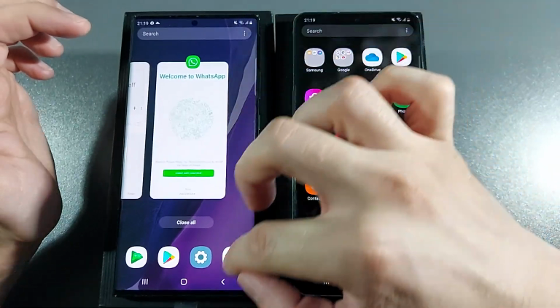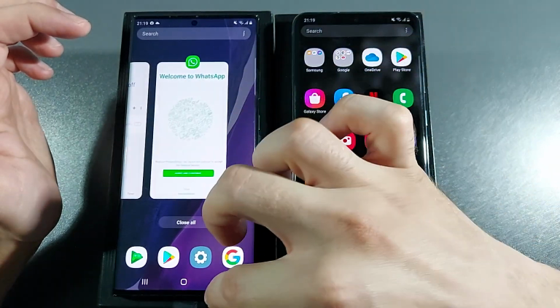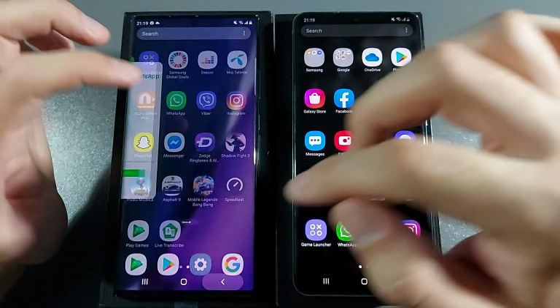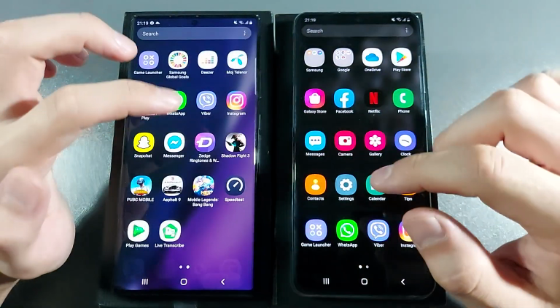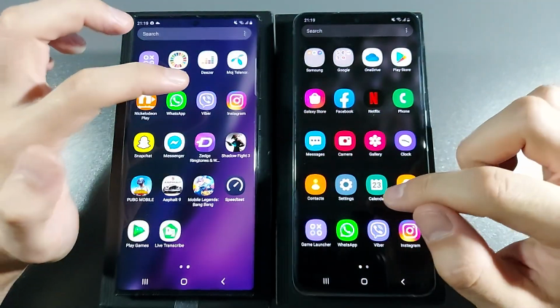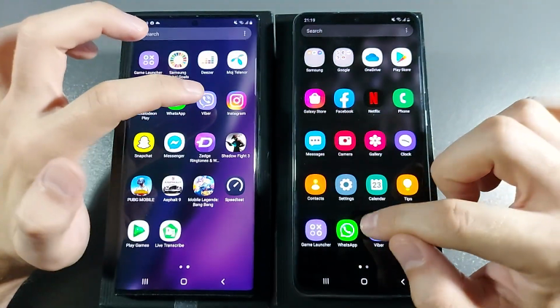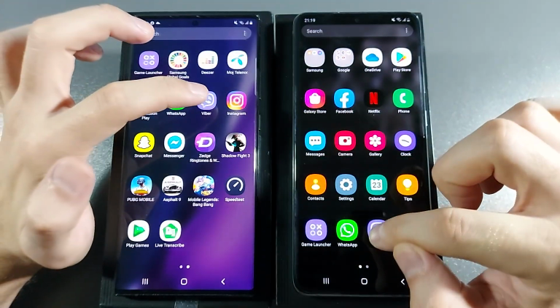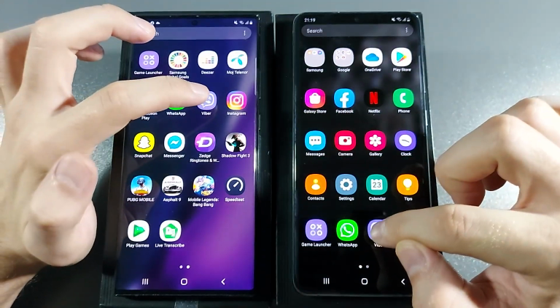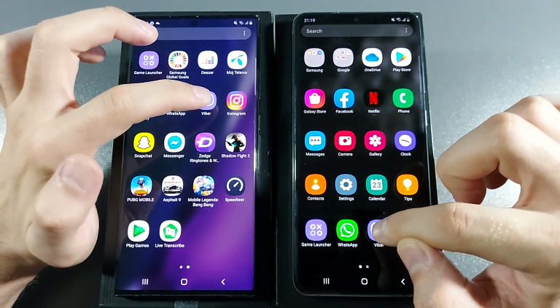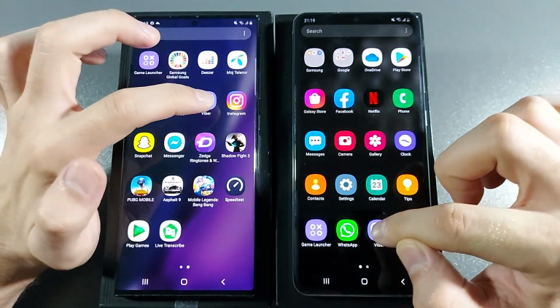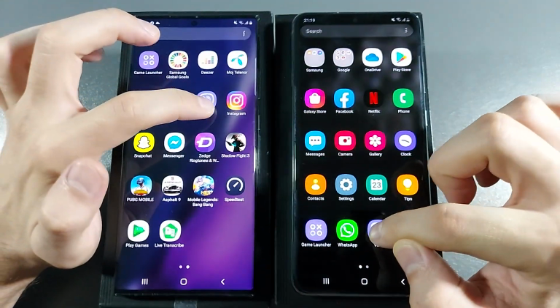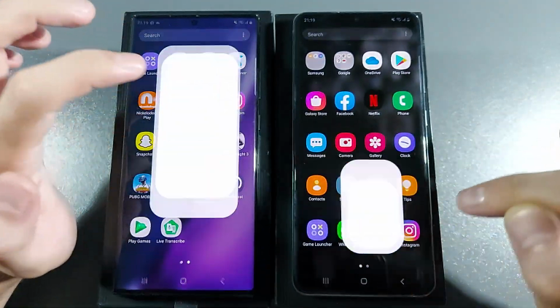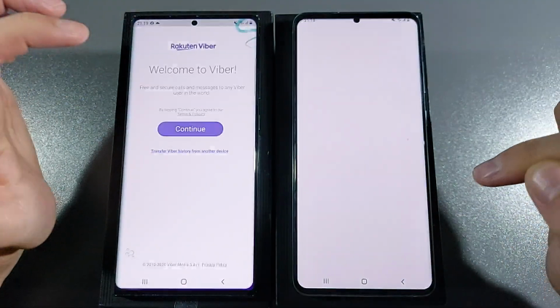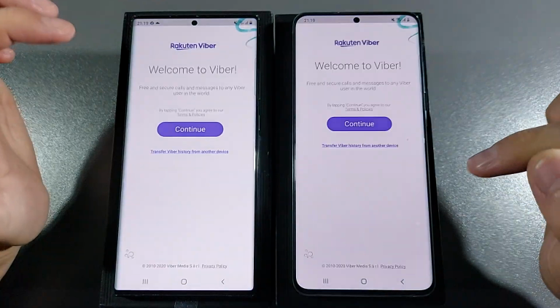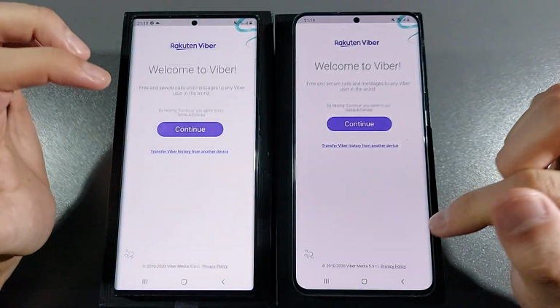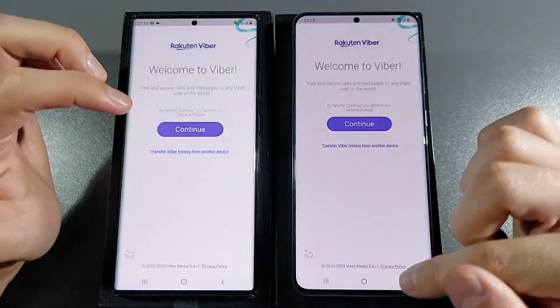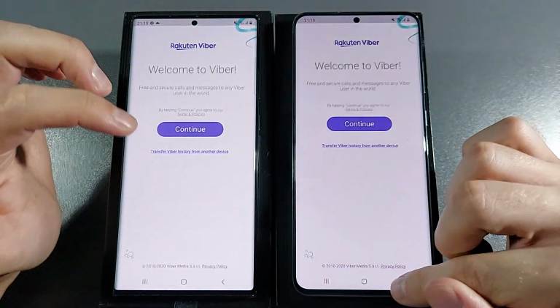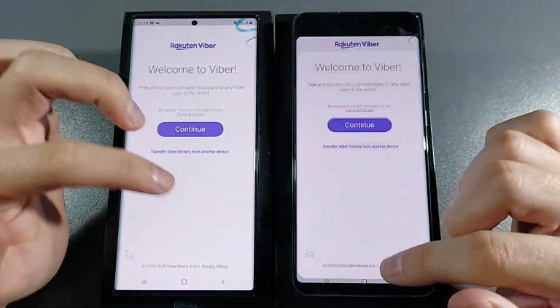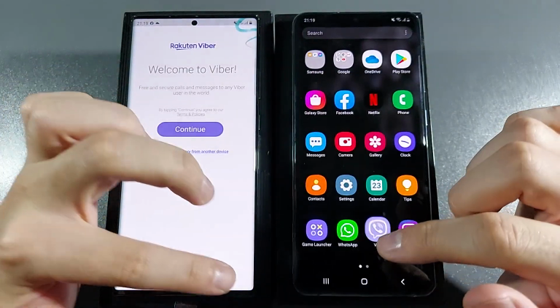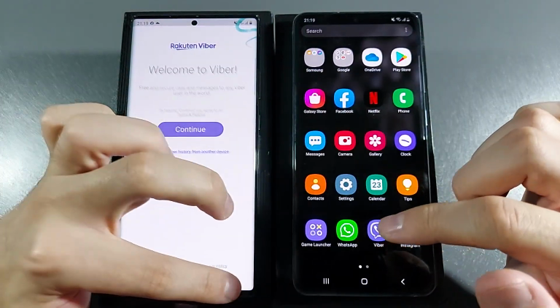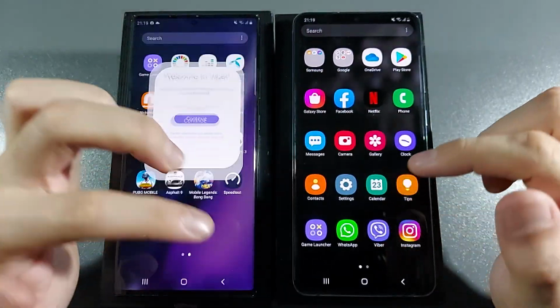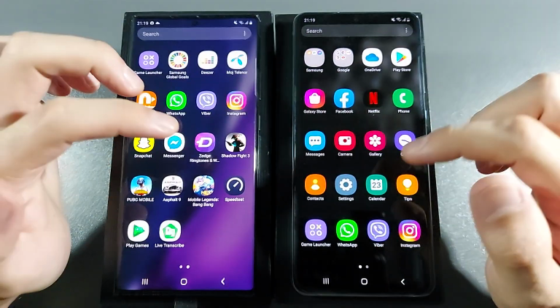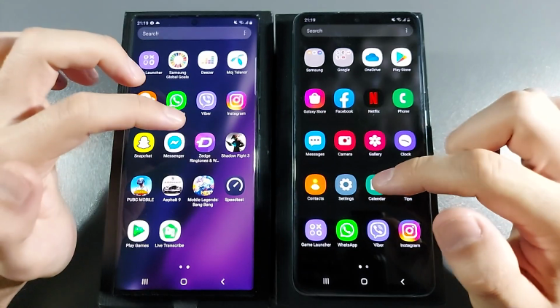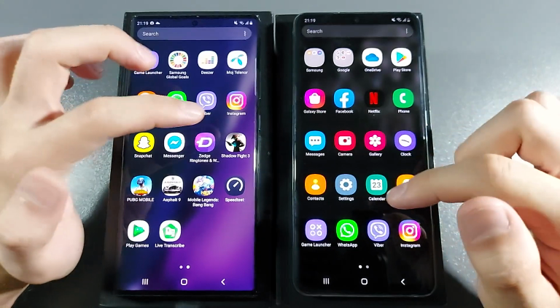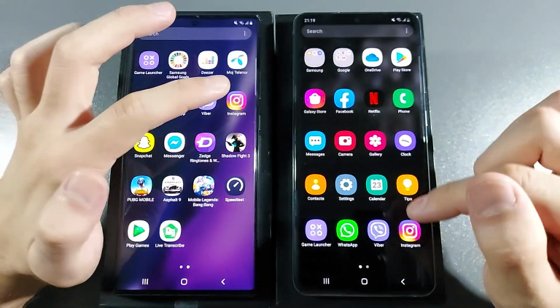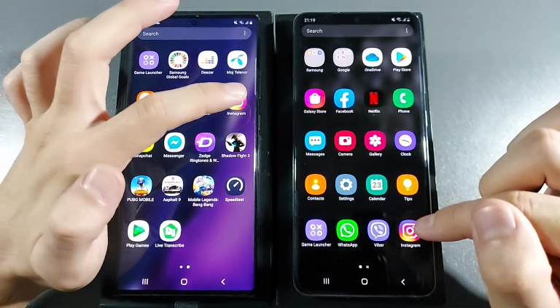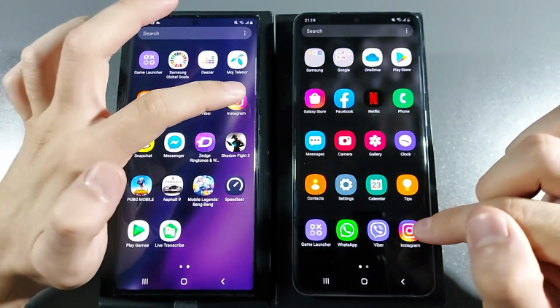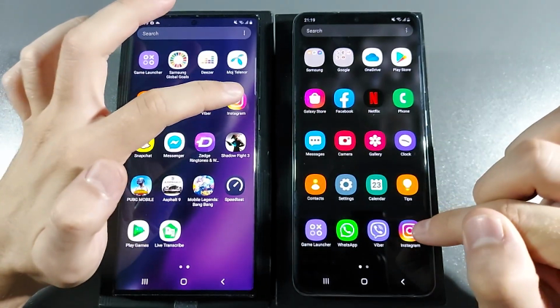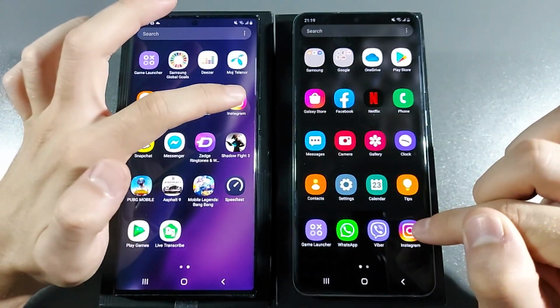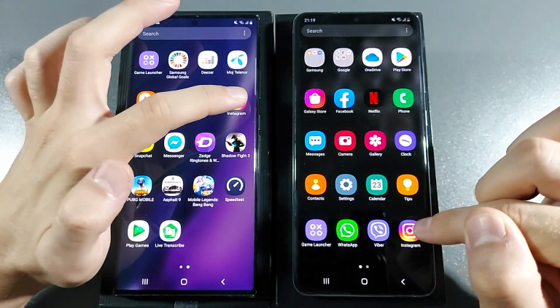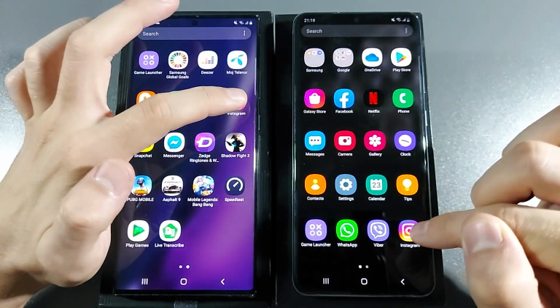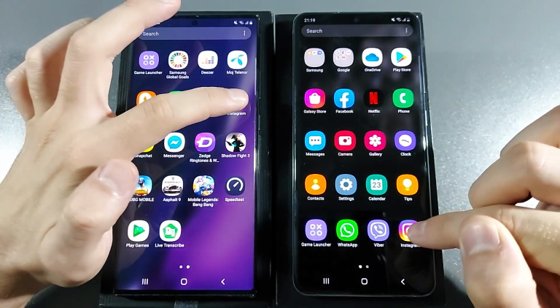Let's go again — 3, 2, 1, go. Note 20 Ultra. Let's go with Instagram.